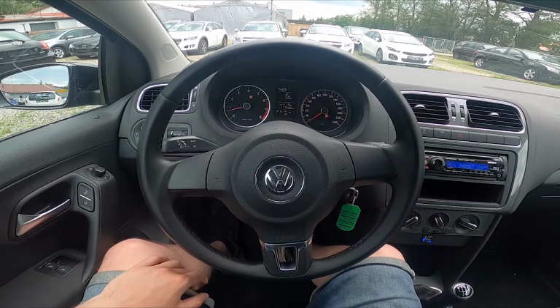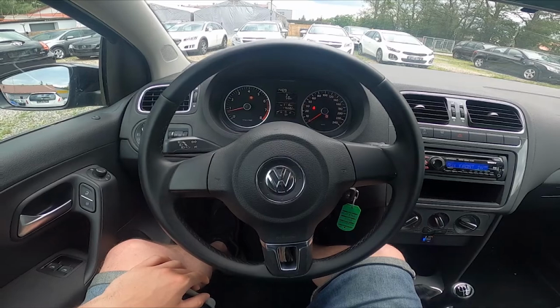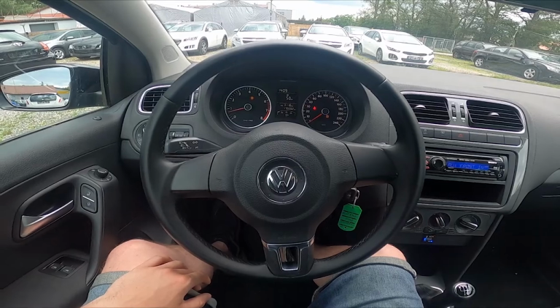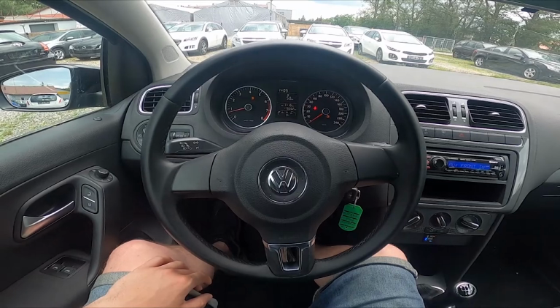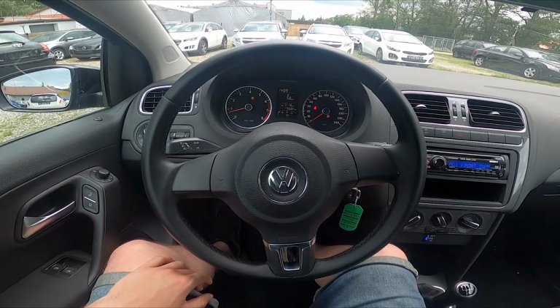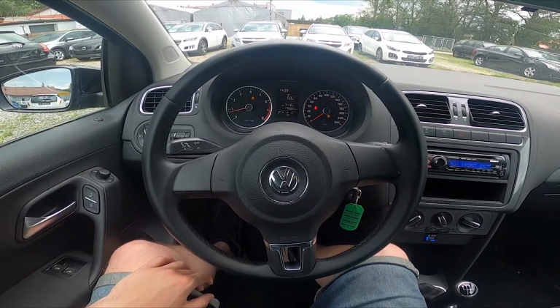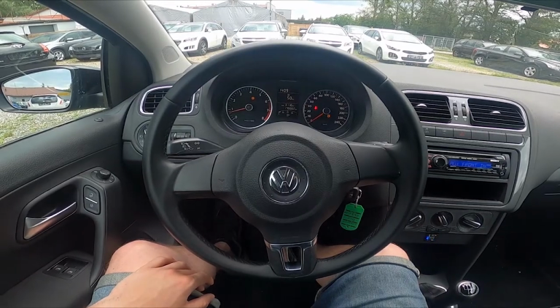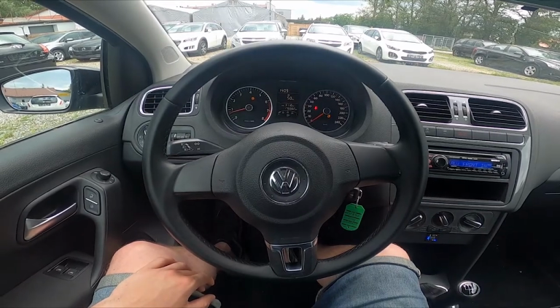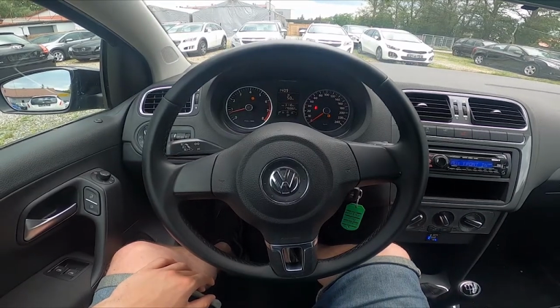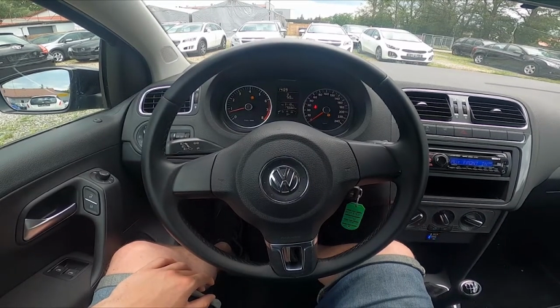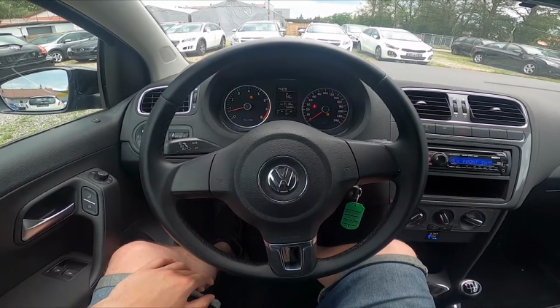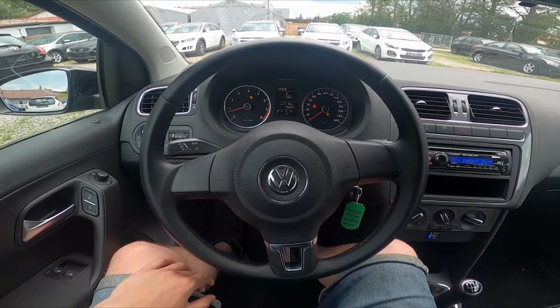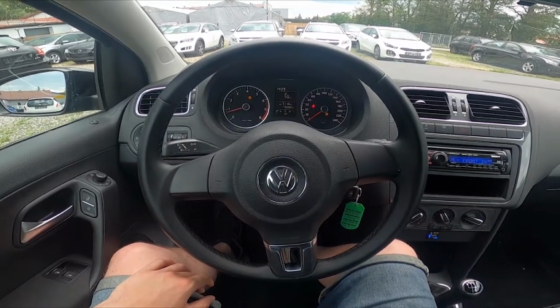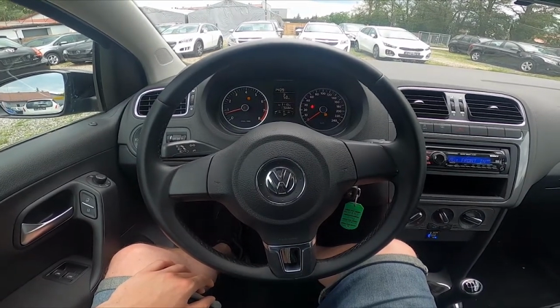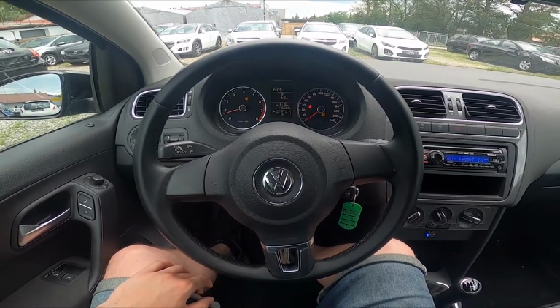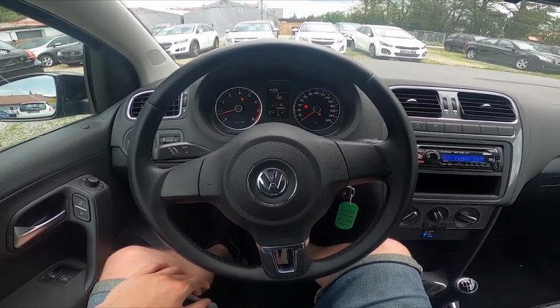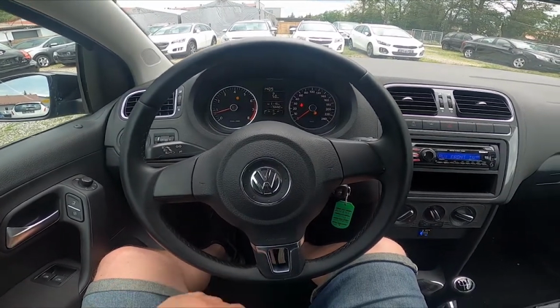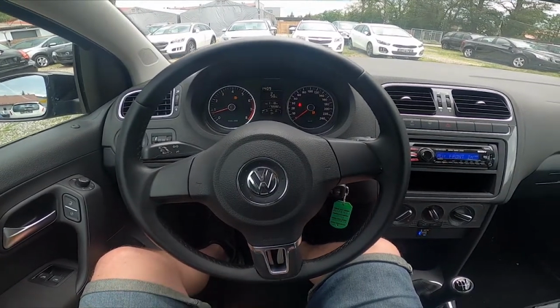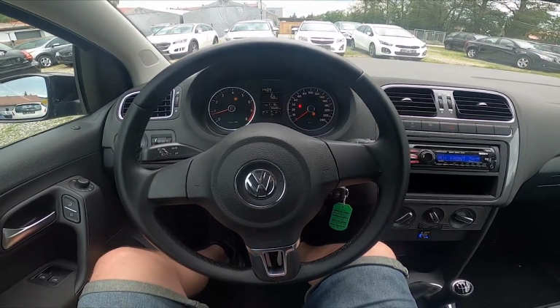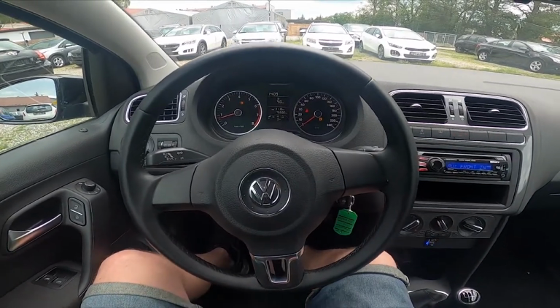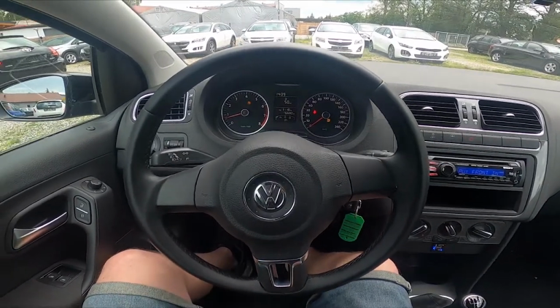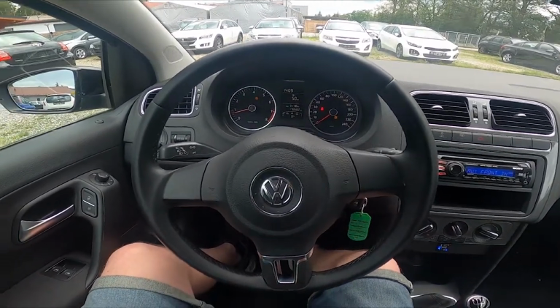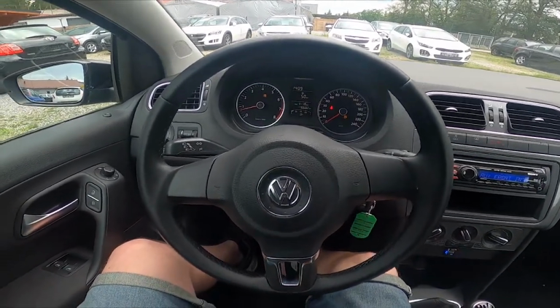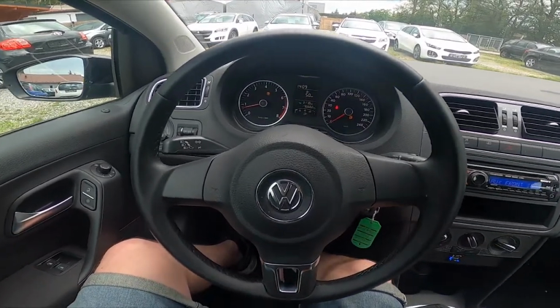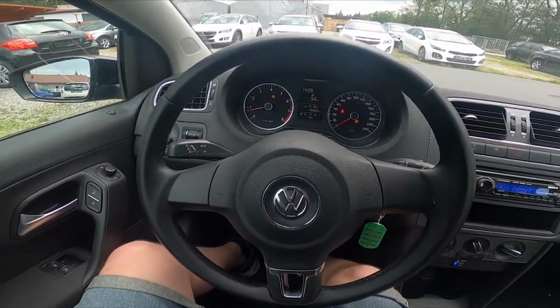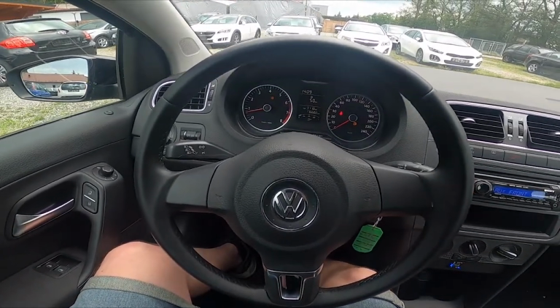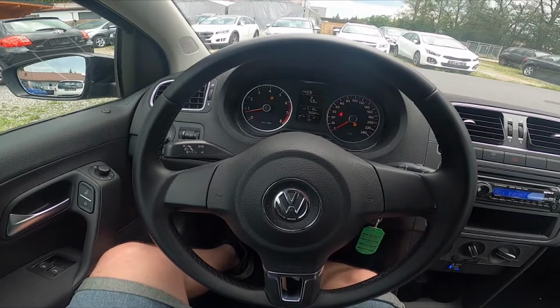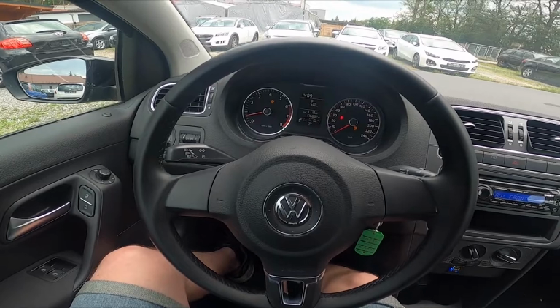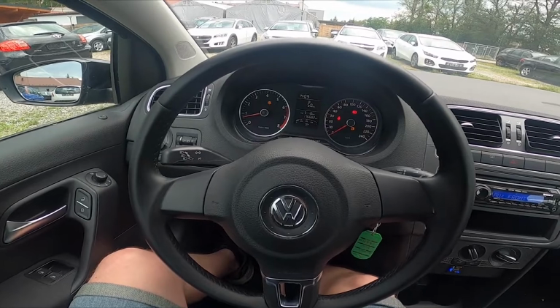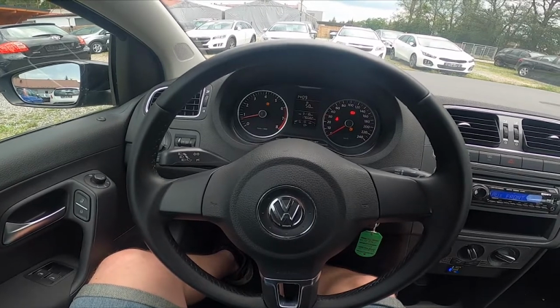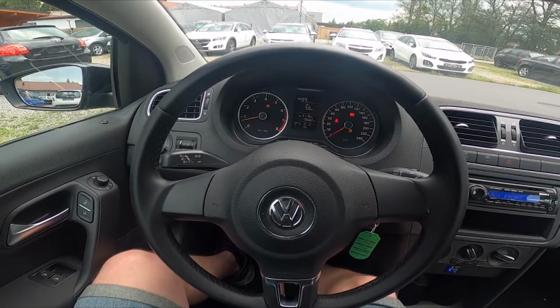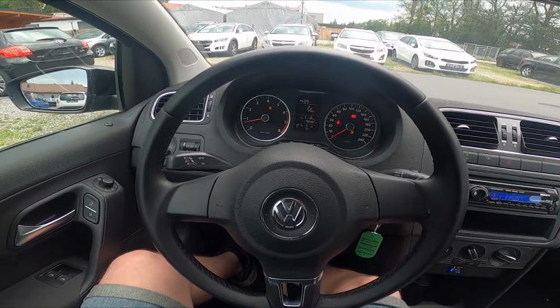Hello, today I'm in a Volkswagen Polo. In this video I'll show you how to adjust the side mirror's position.